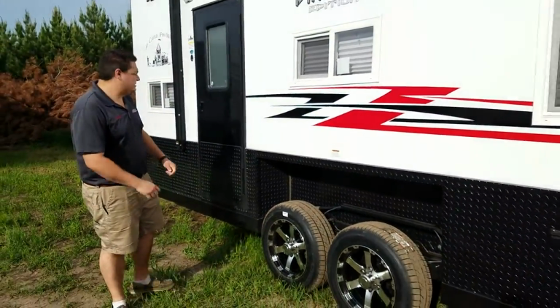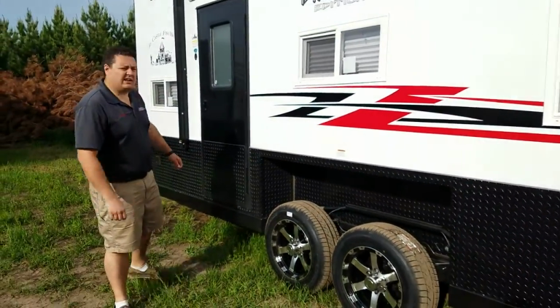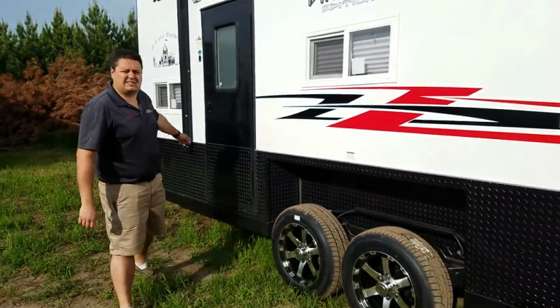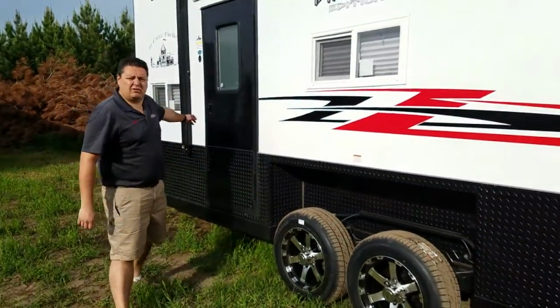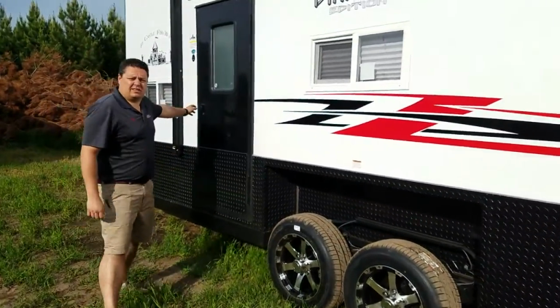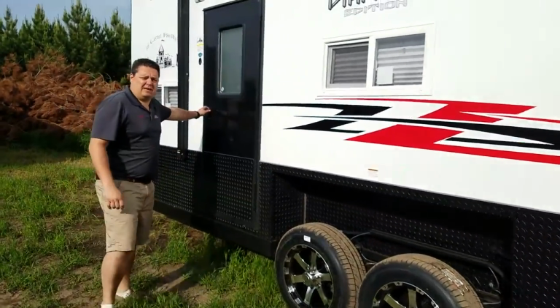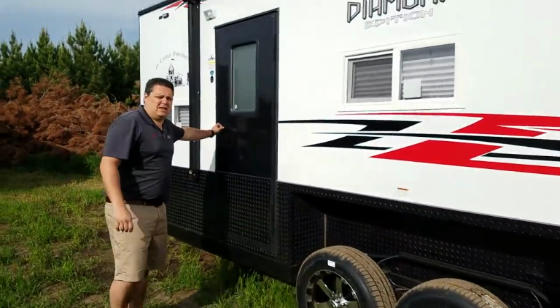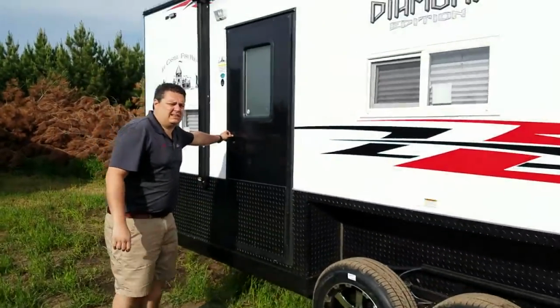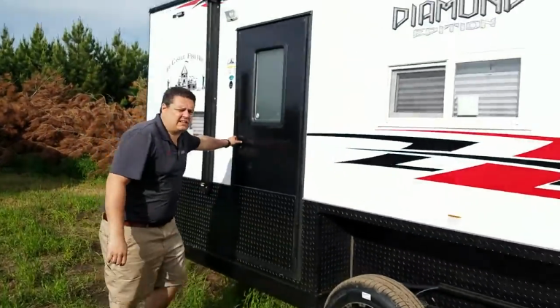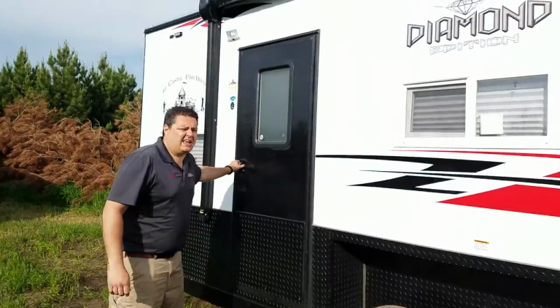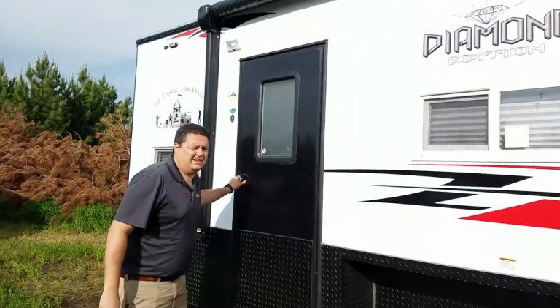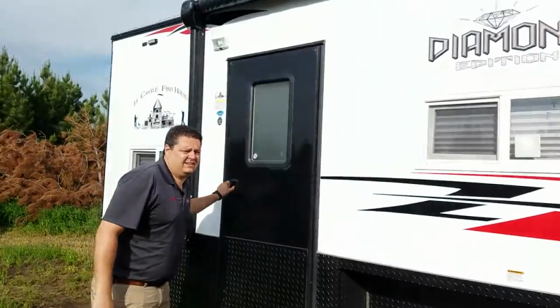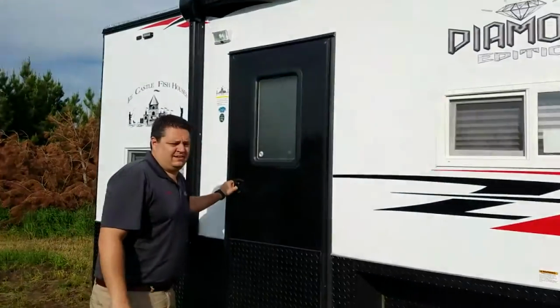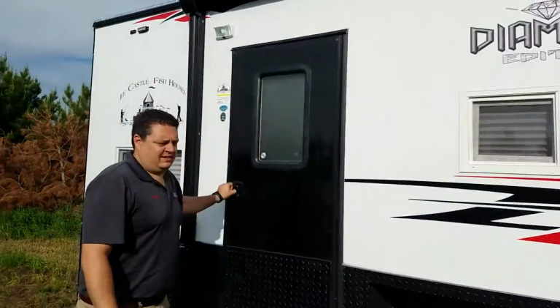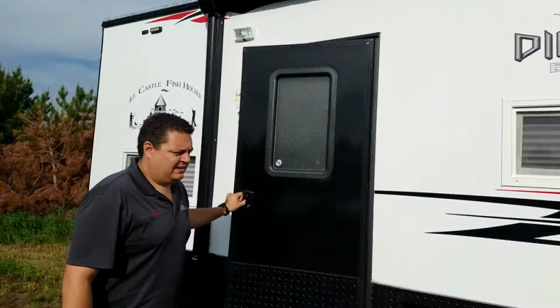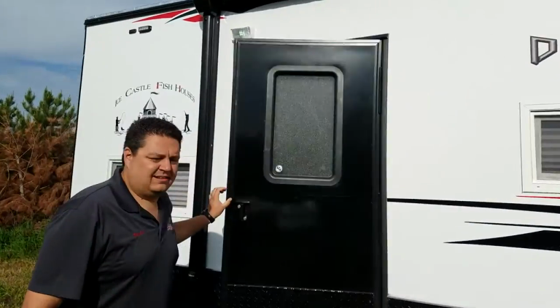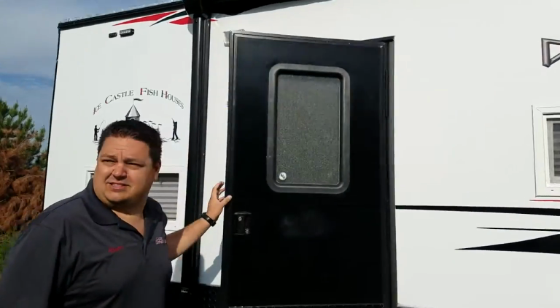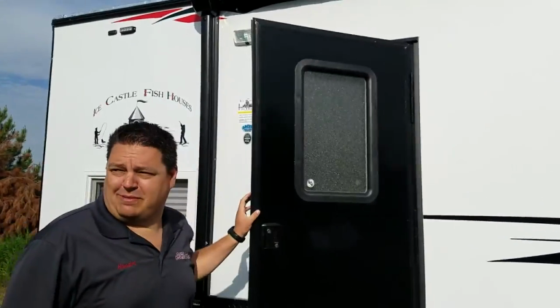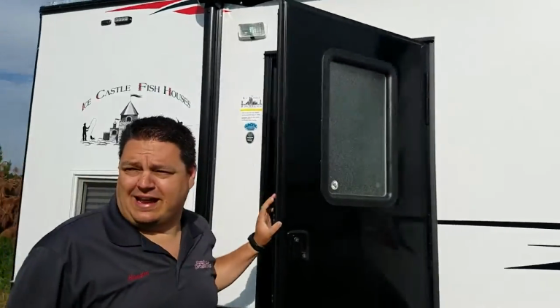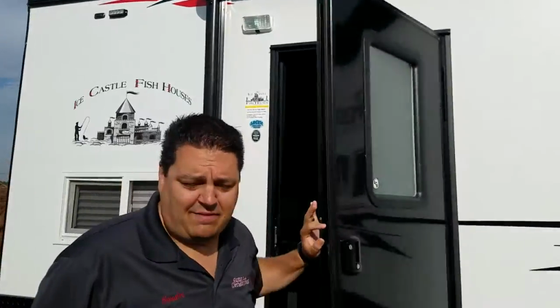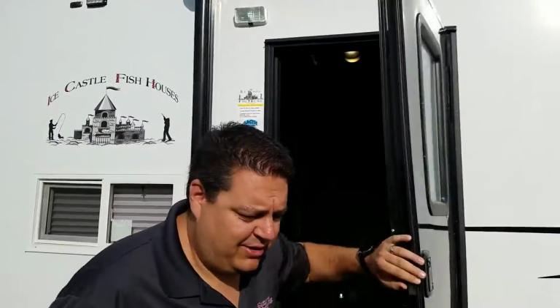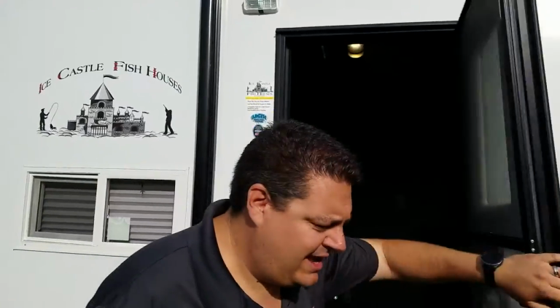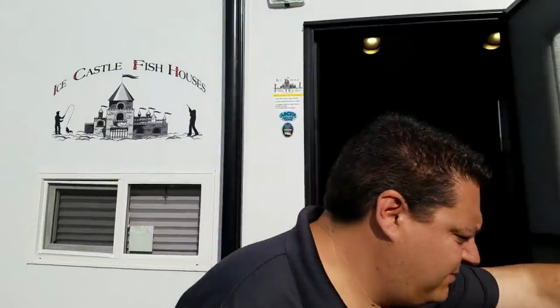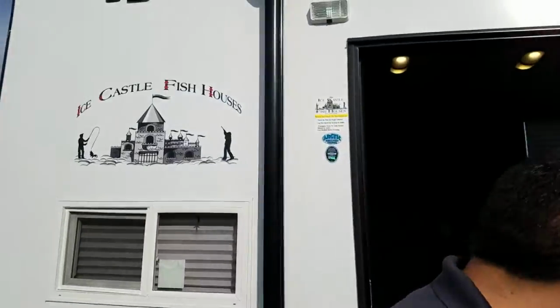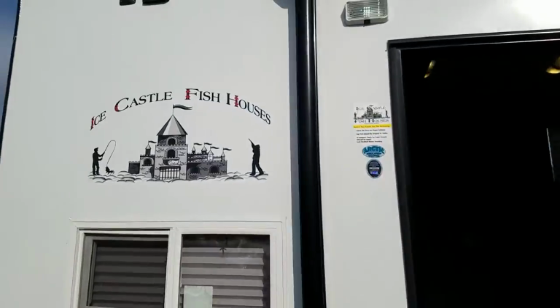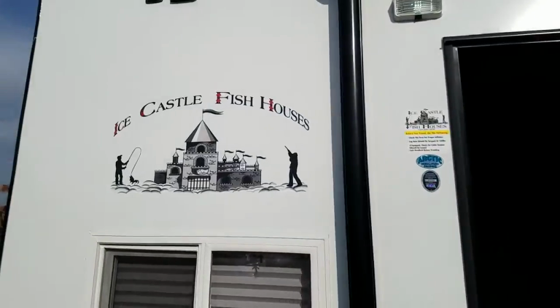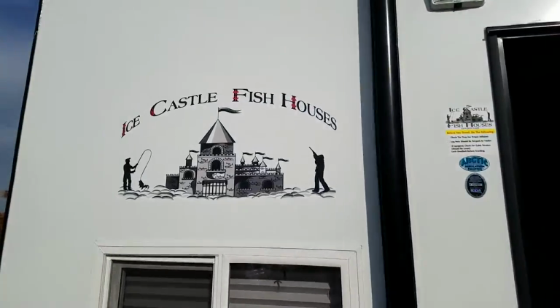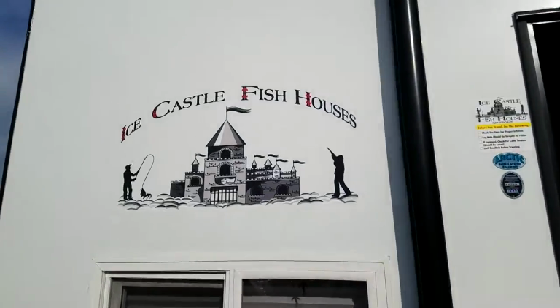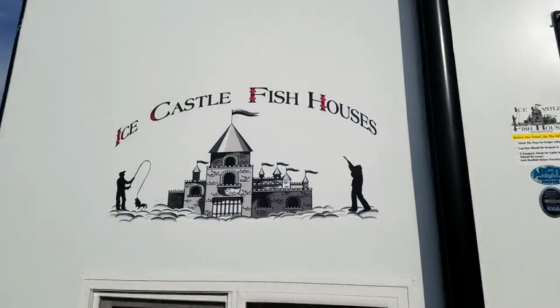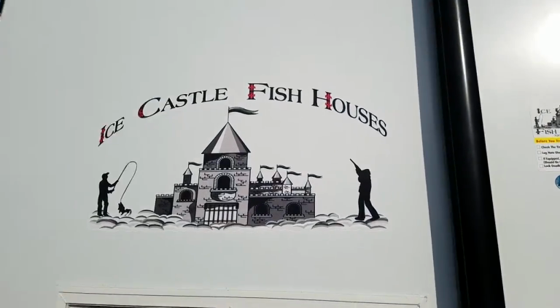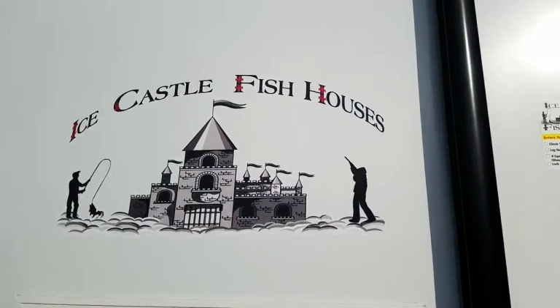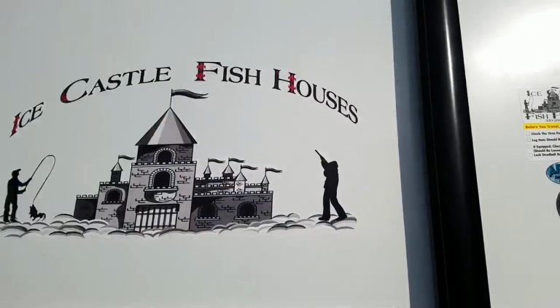So let's go take a peek inside. Looks like we're going to have a good day for this, so let's take a peek and see what we got.